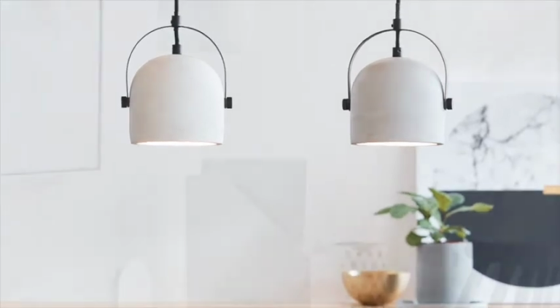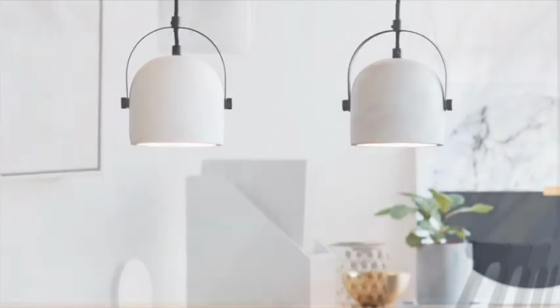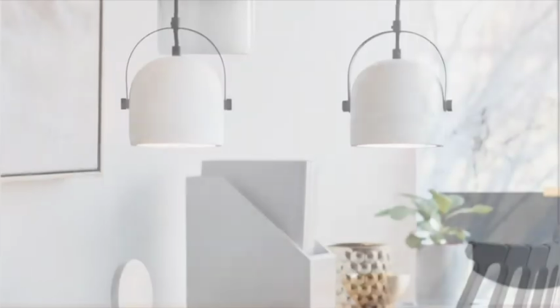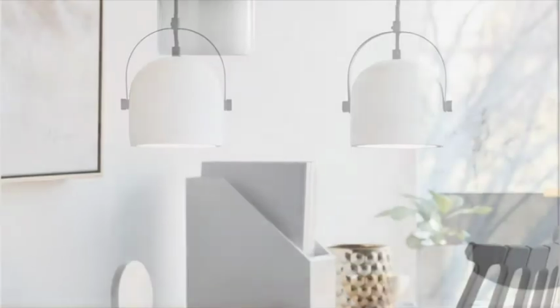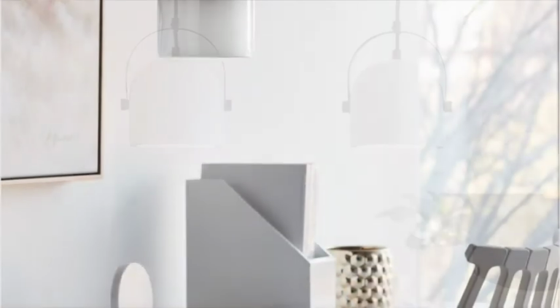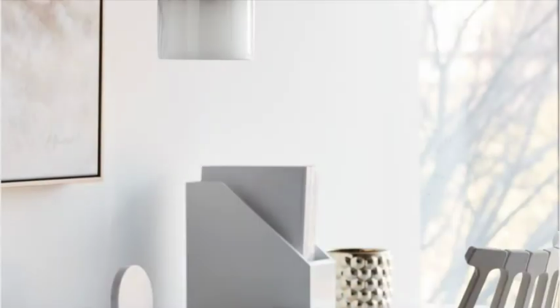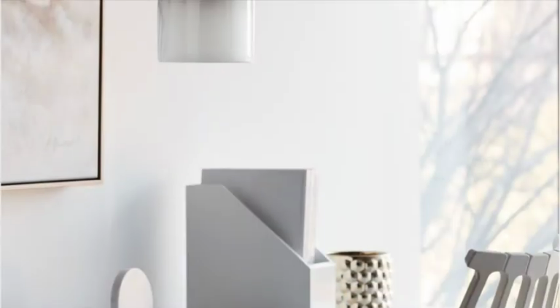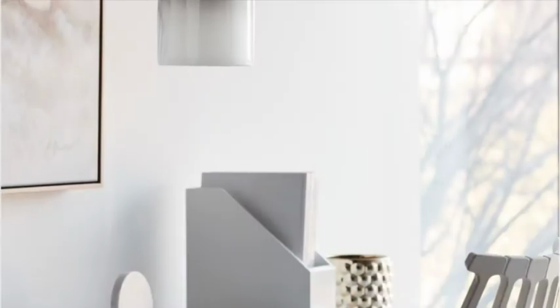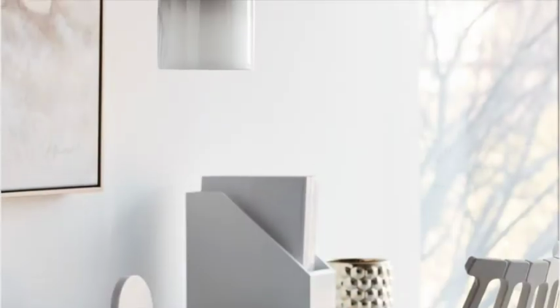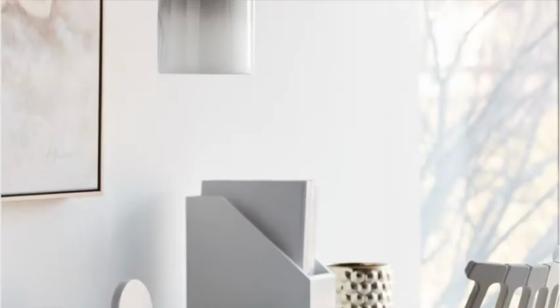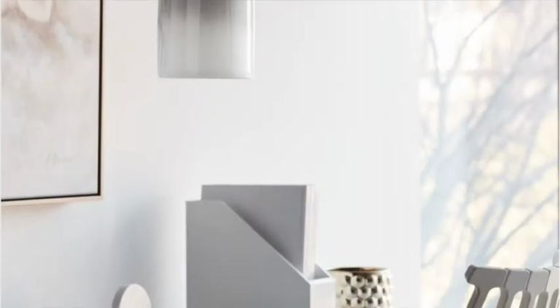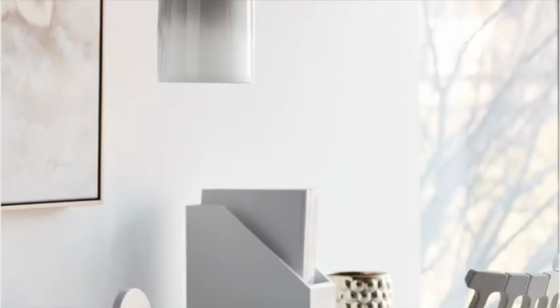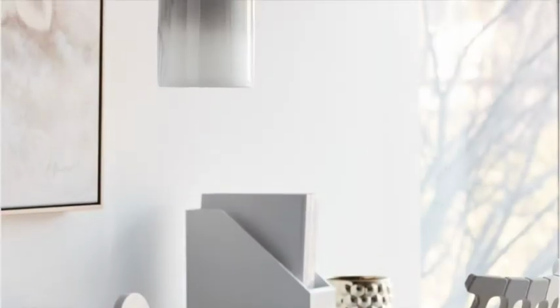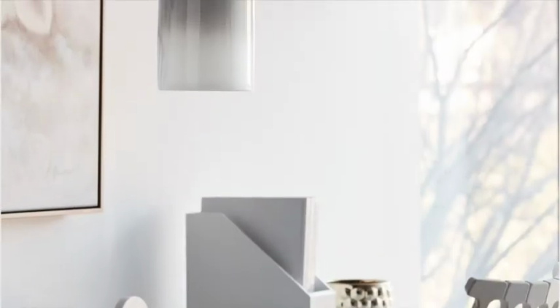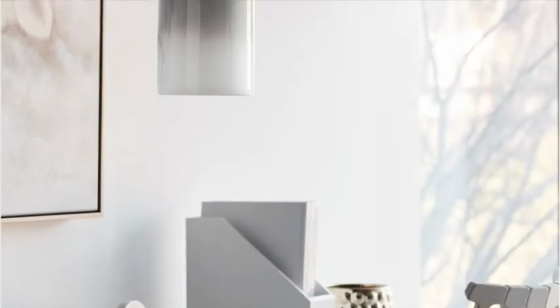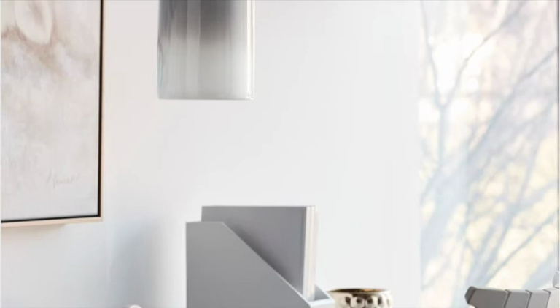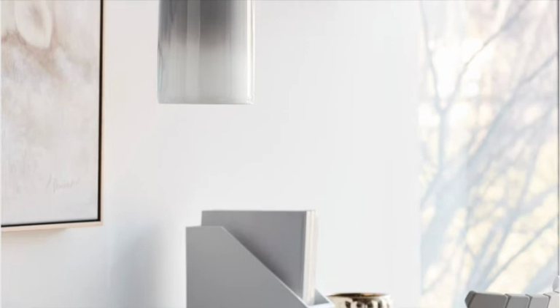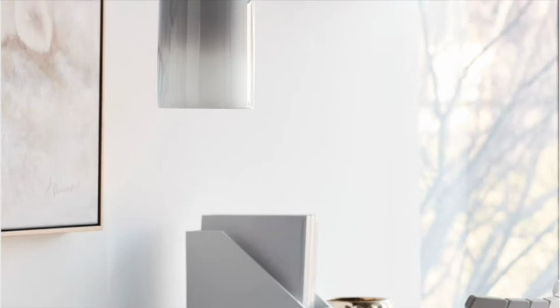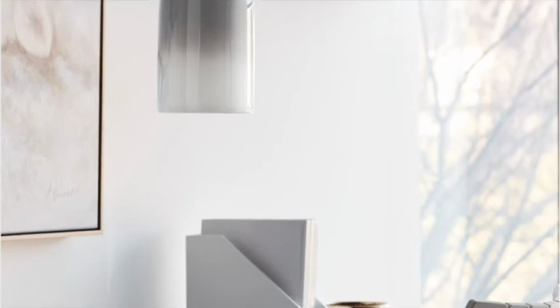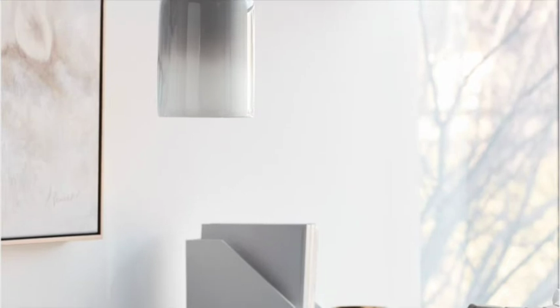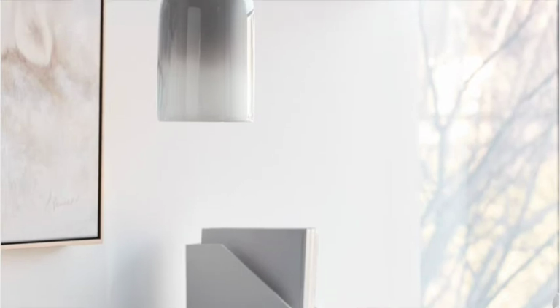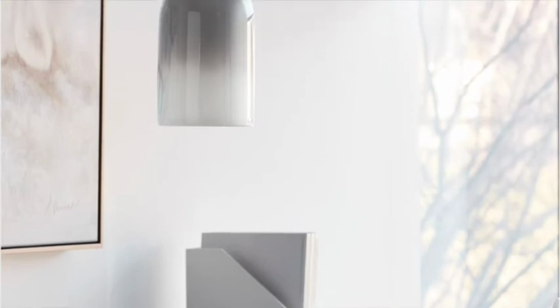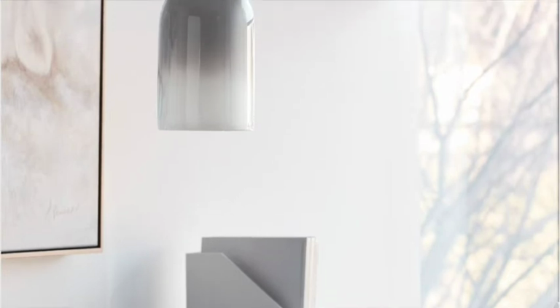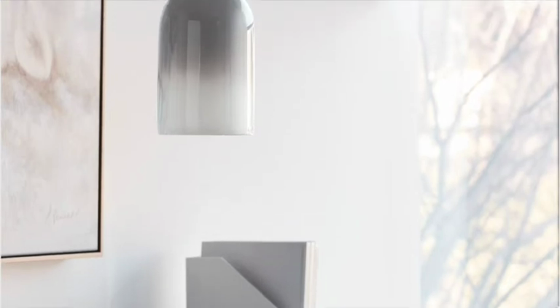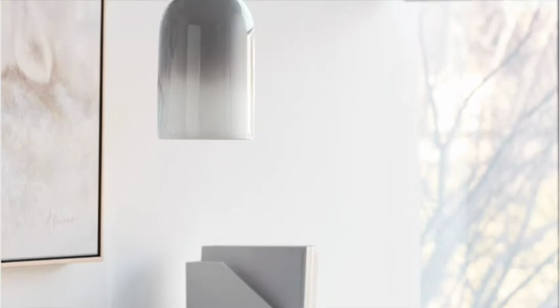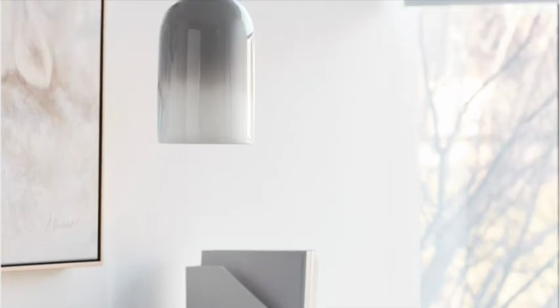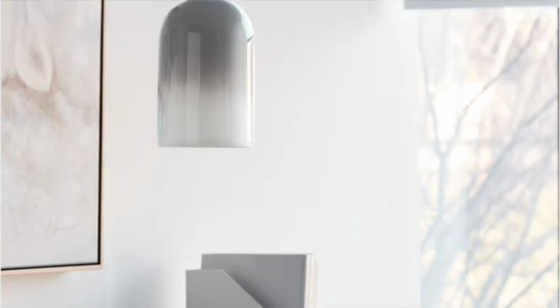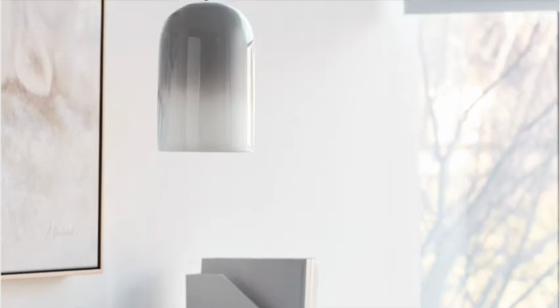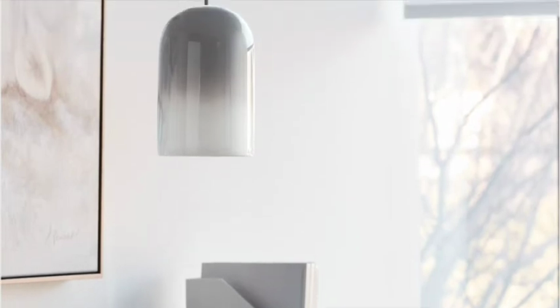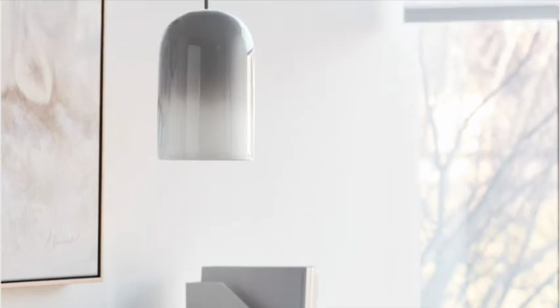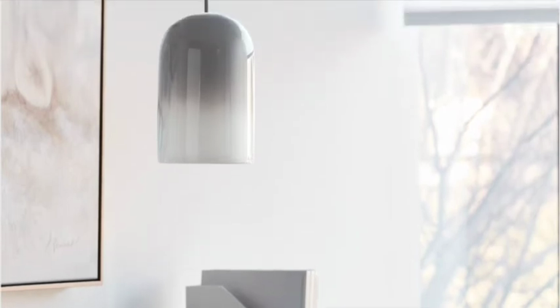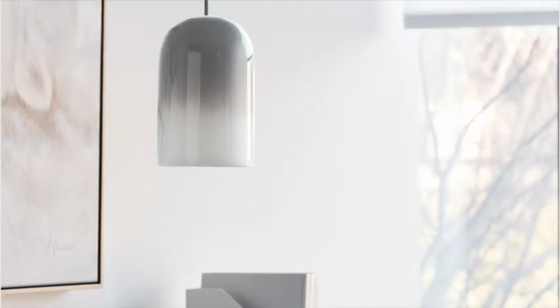Organic in design, these moulded ceramic pendants are restyled with hand-painted high gloss finishes.